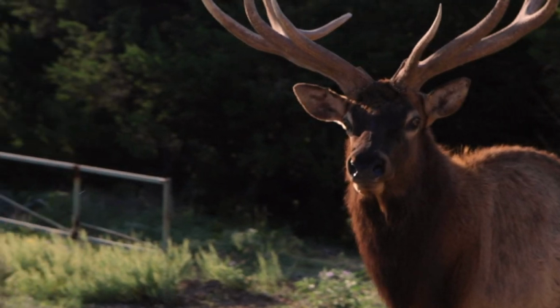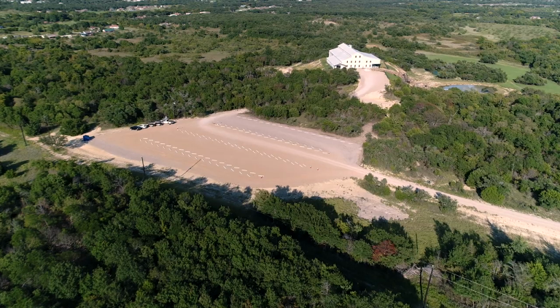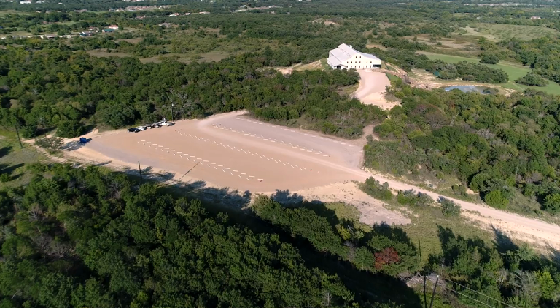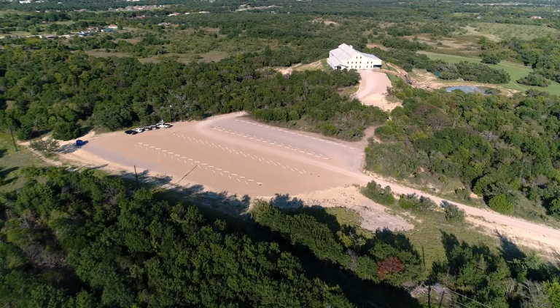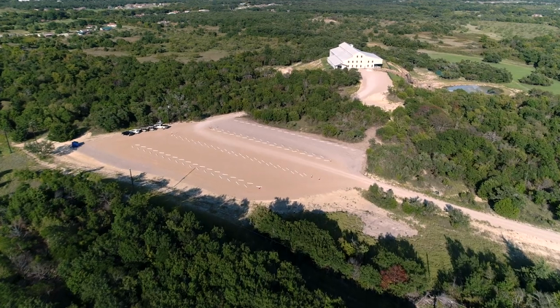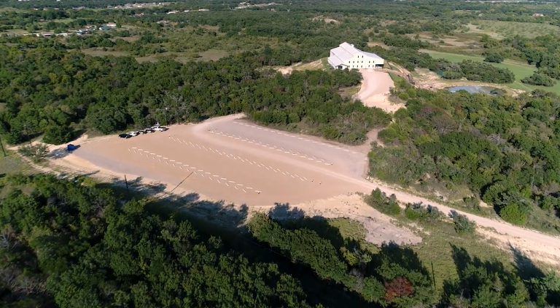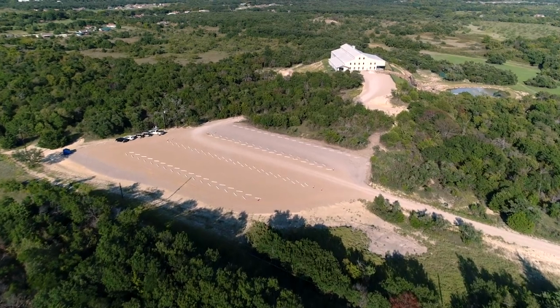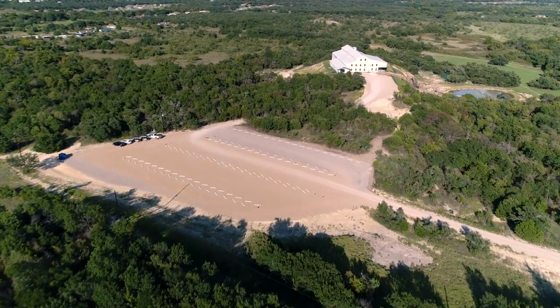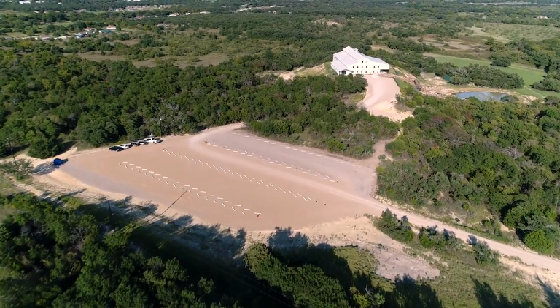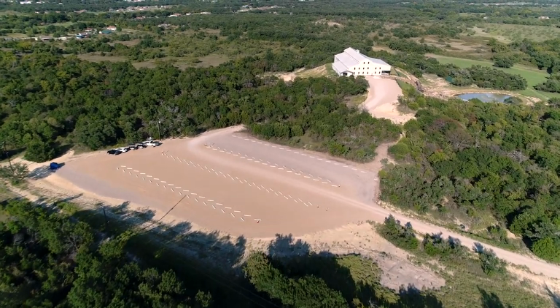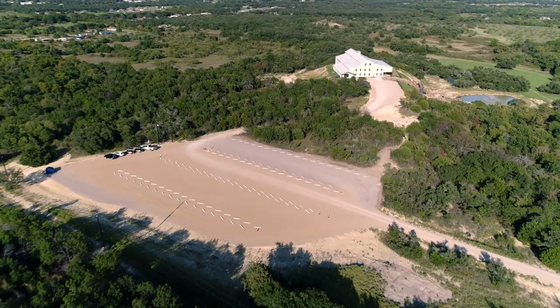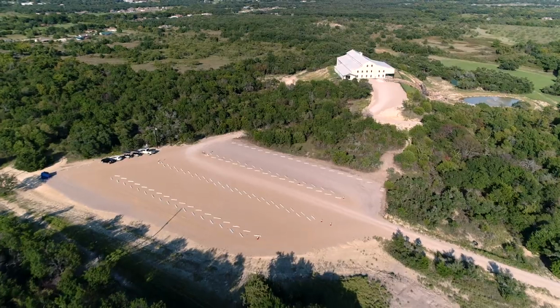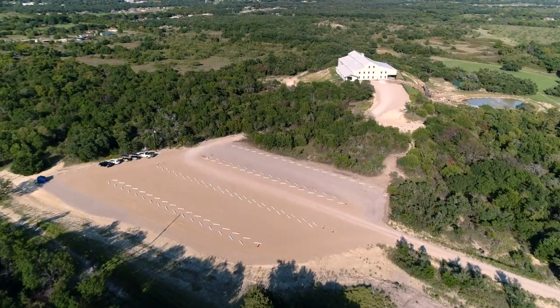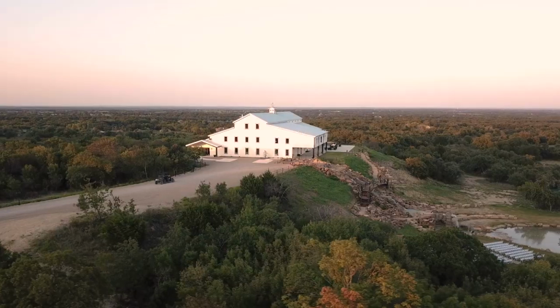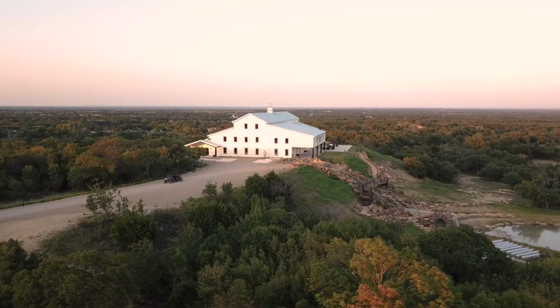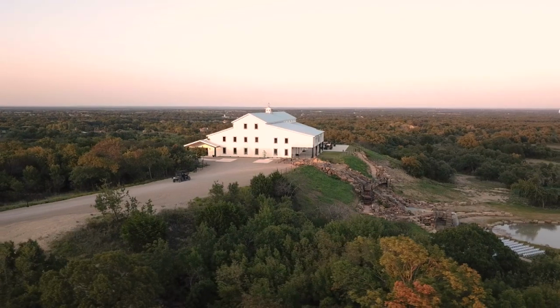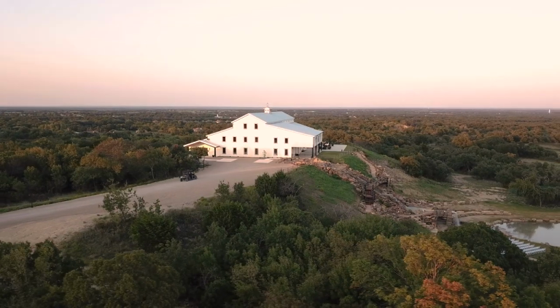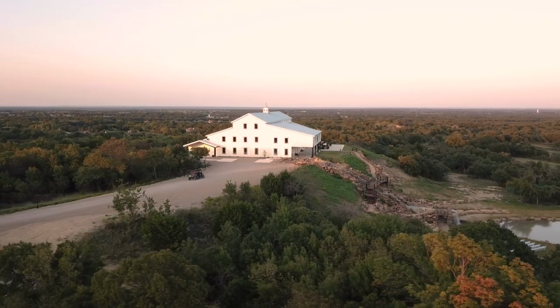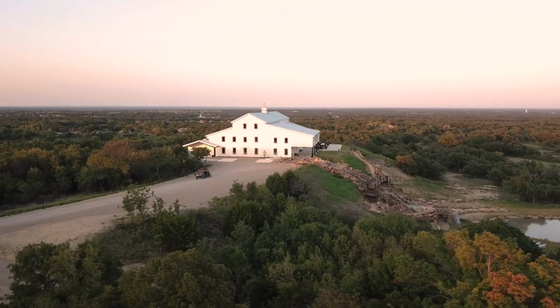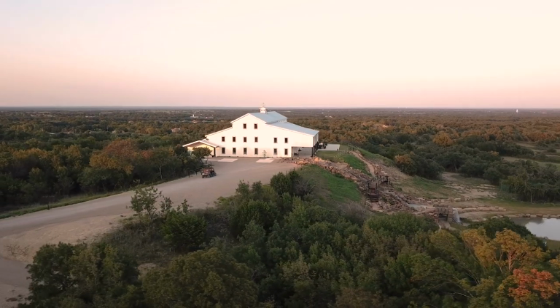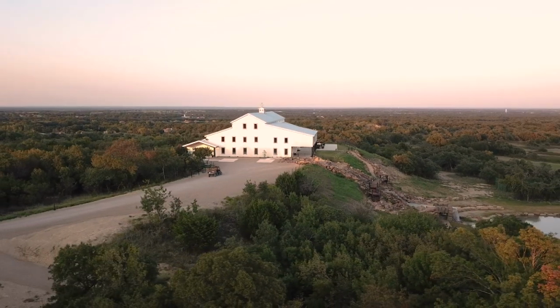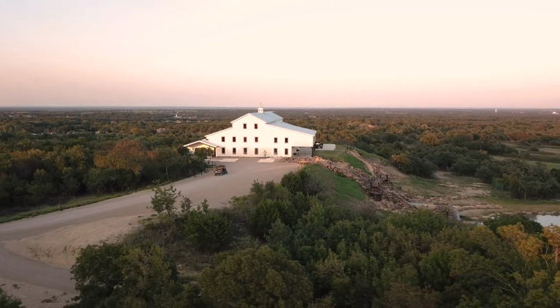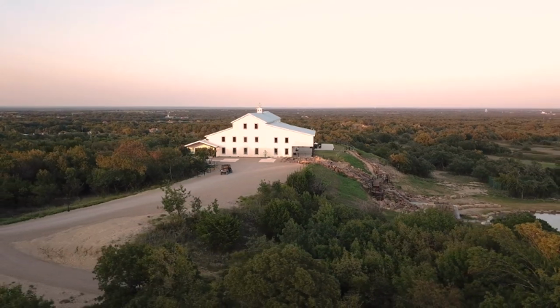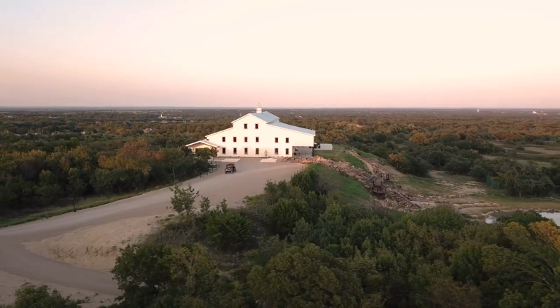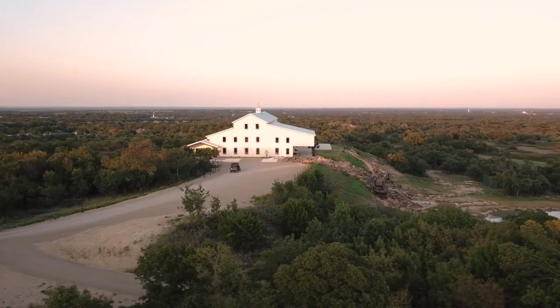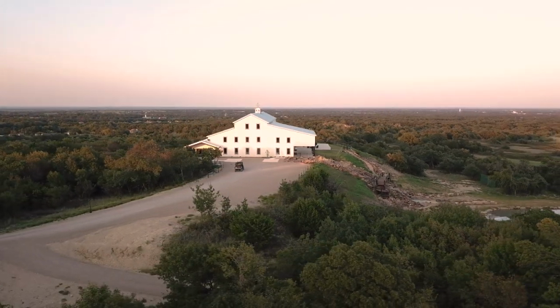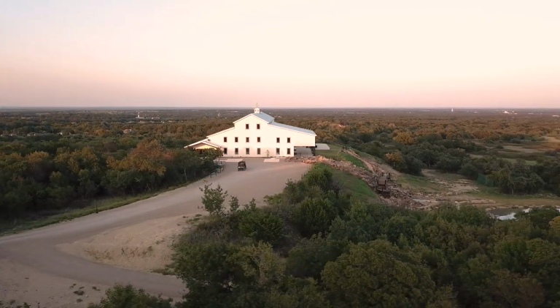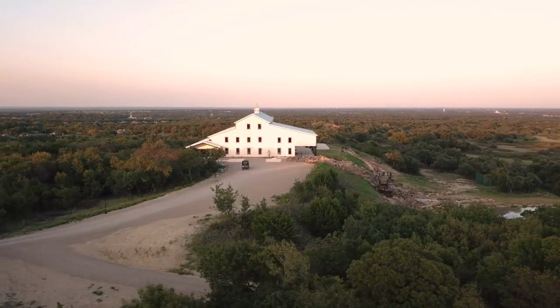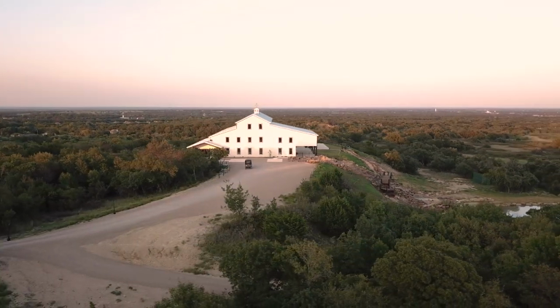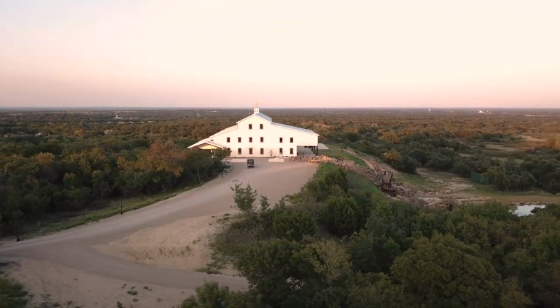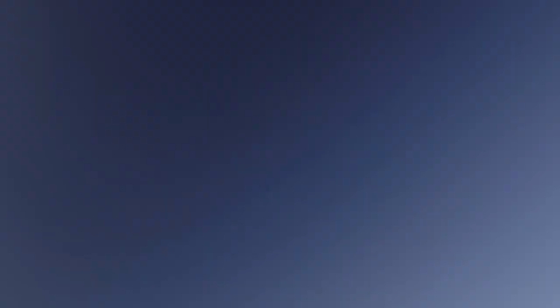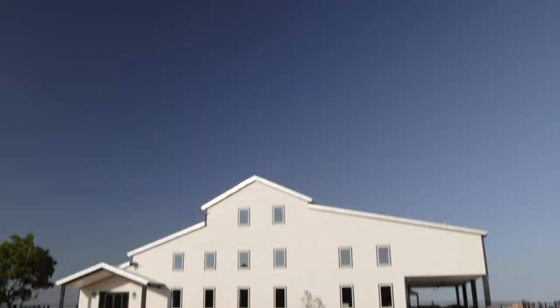You can see that we have ample parking. We do provide three drivers that will greet your guests and take them up to the venue.